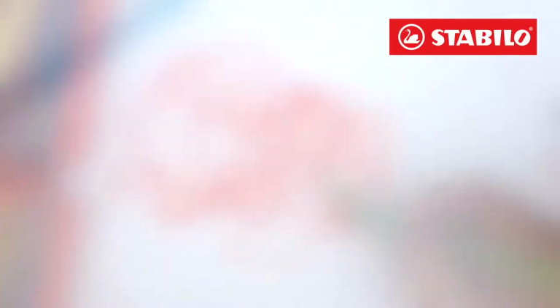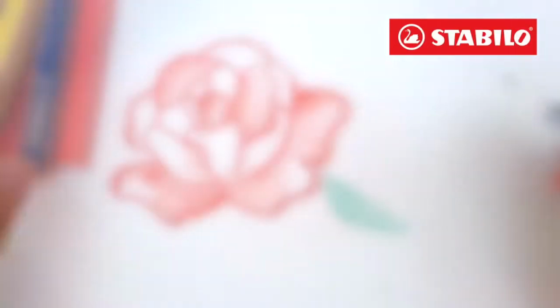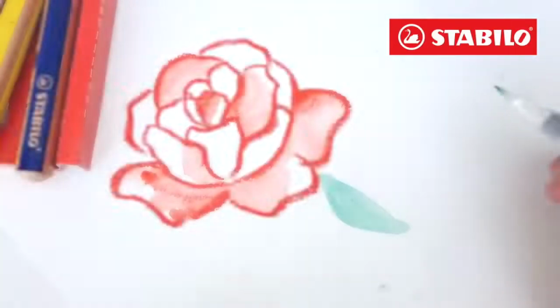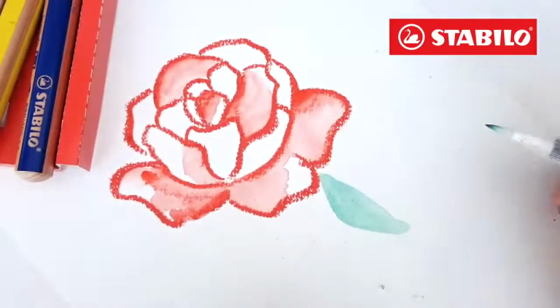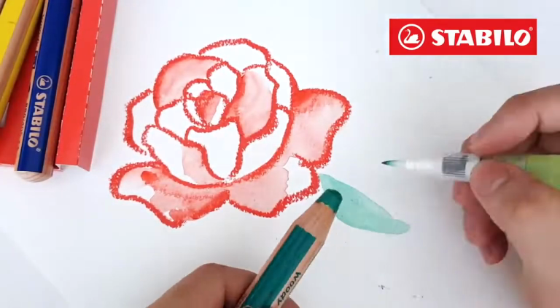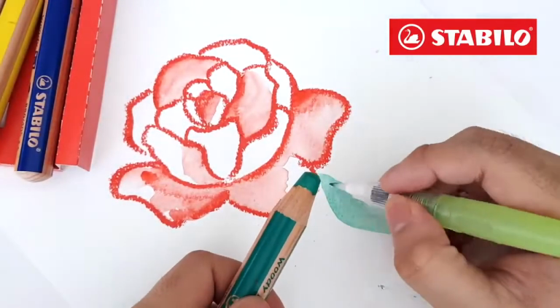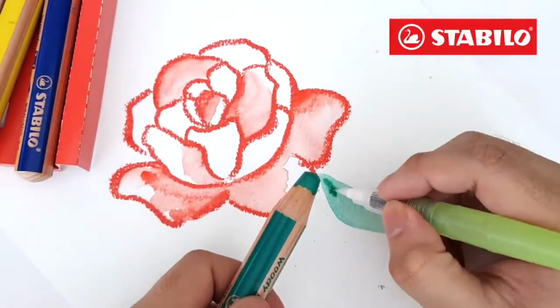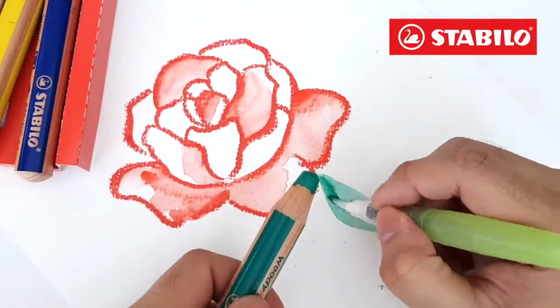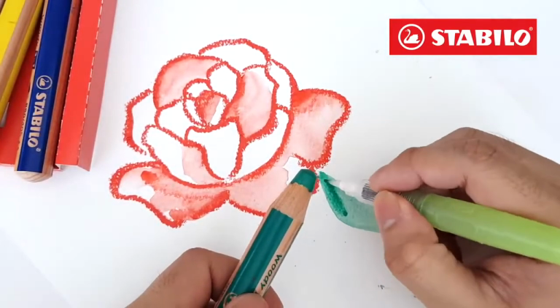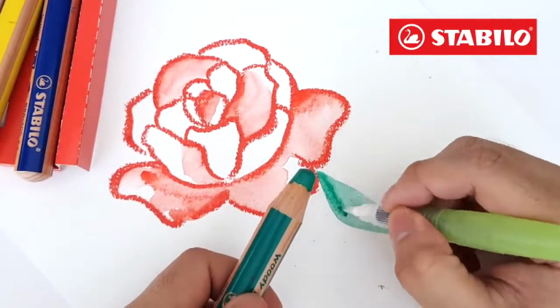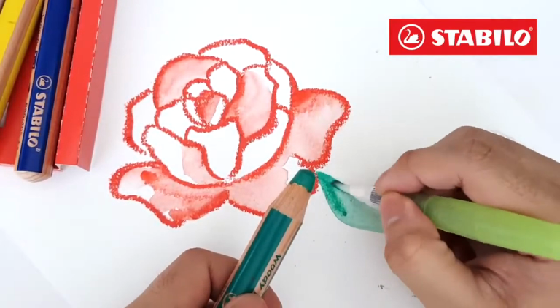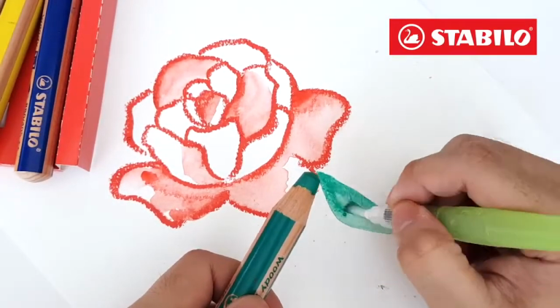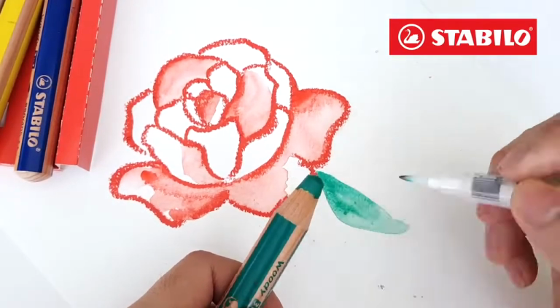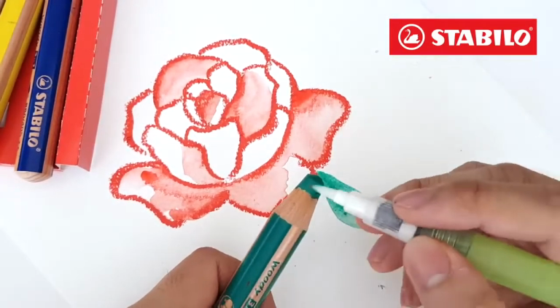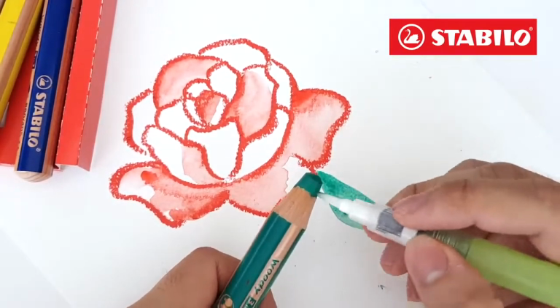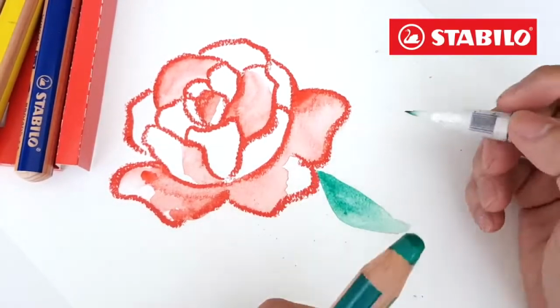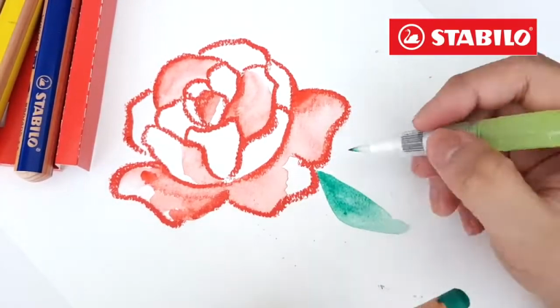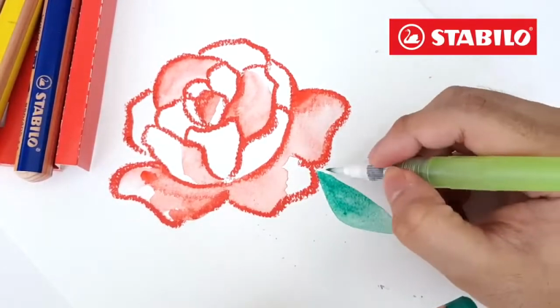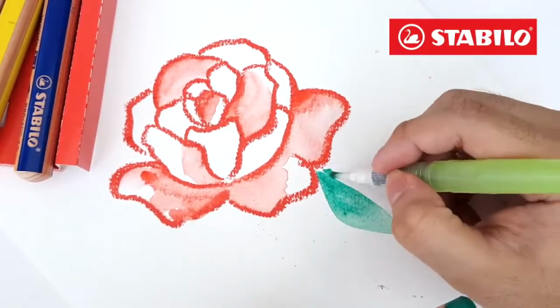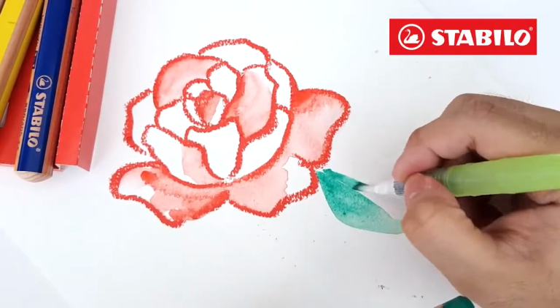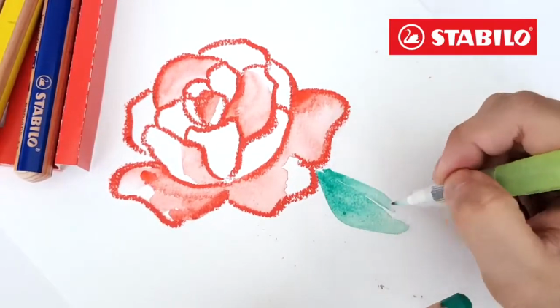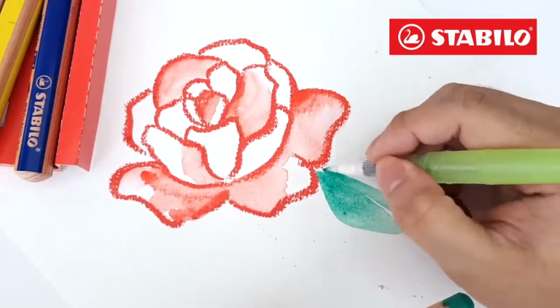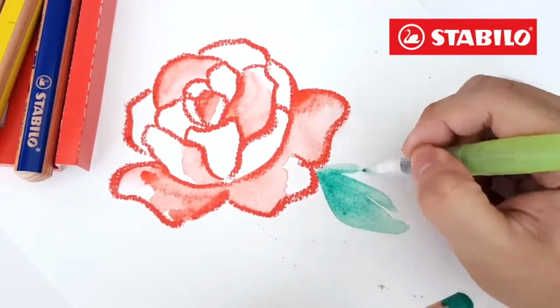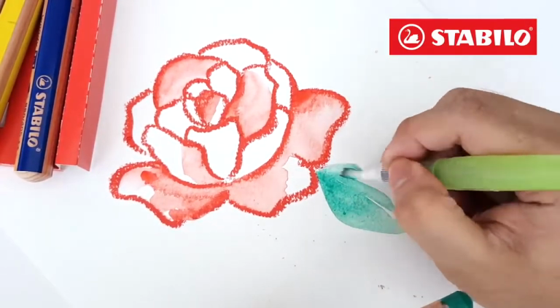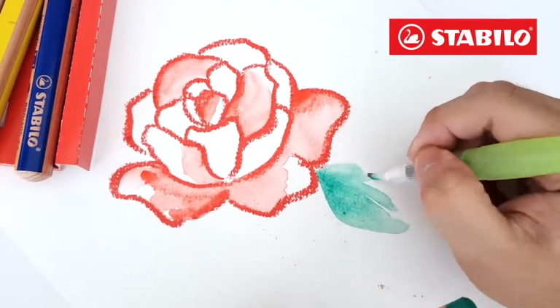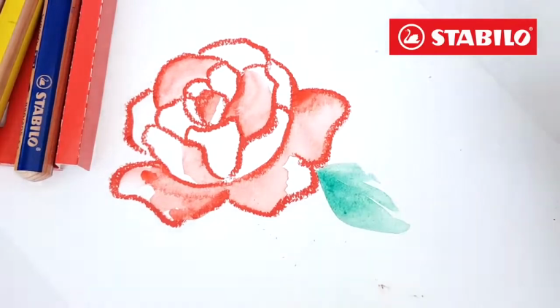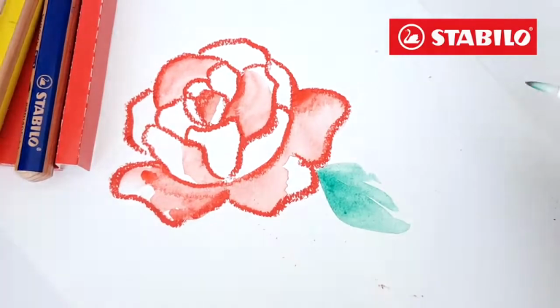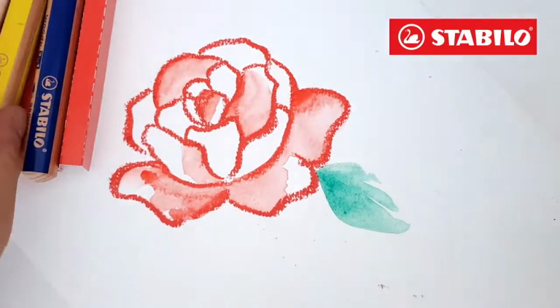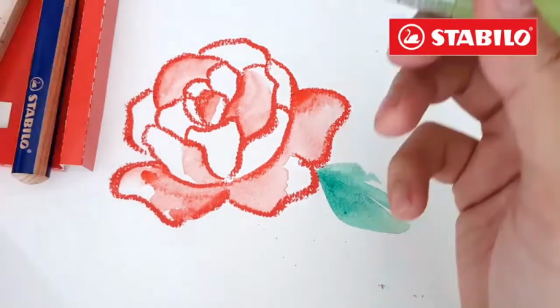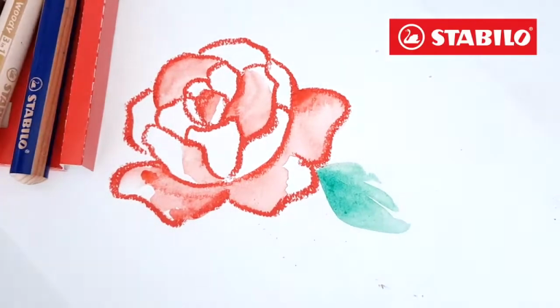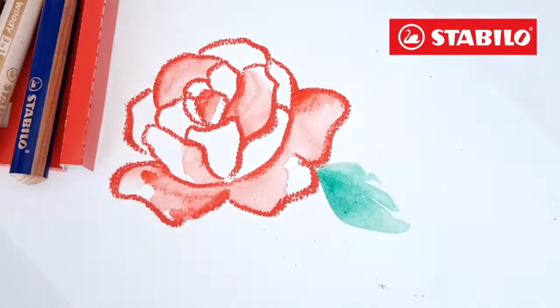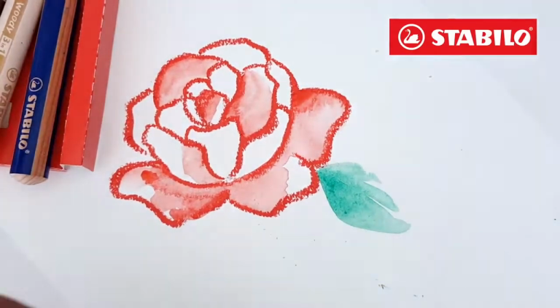Now you have a watercolor effect. You can also get color directly from the pencil using the water brush.